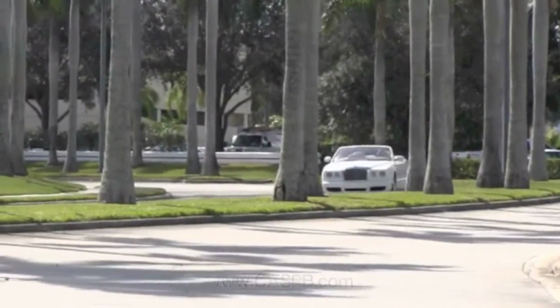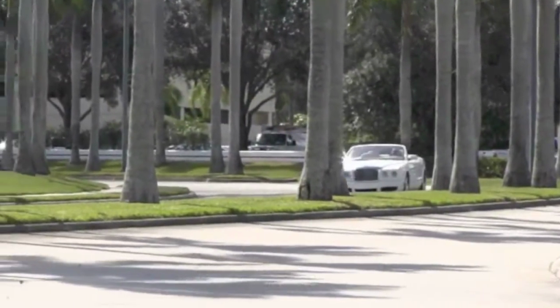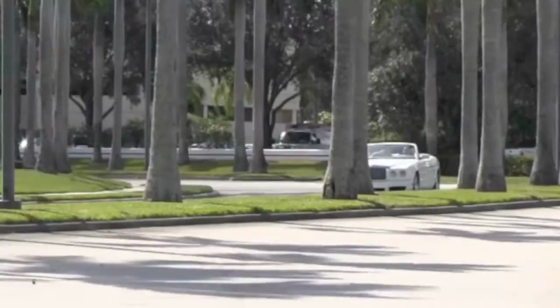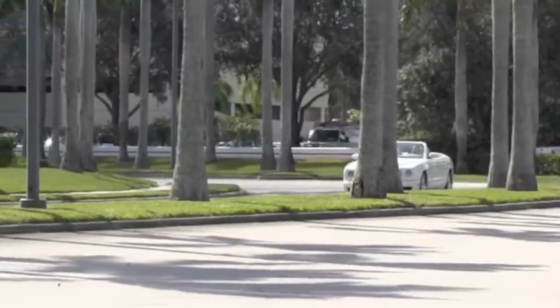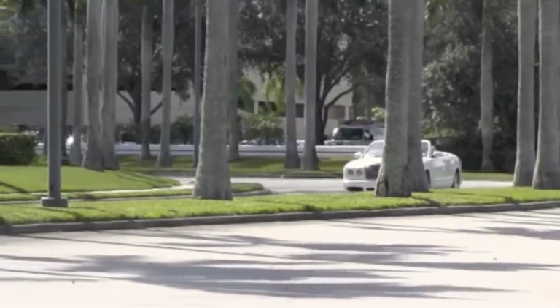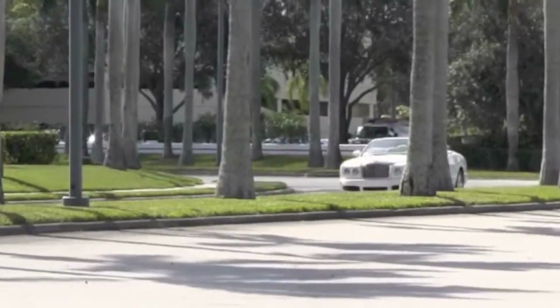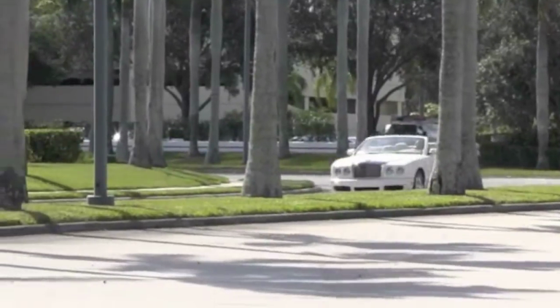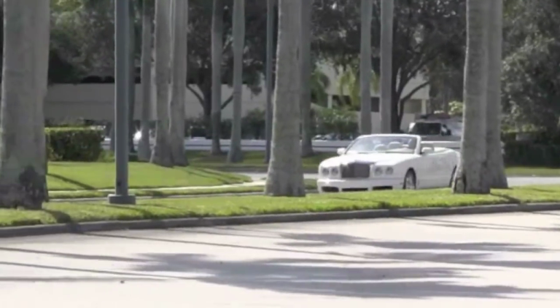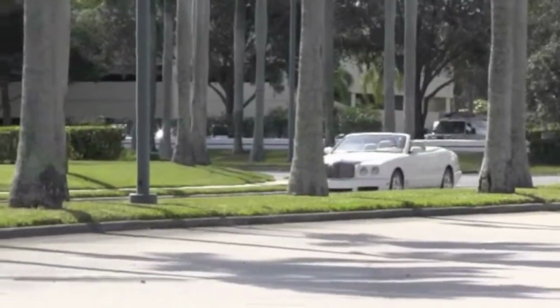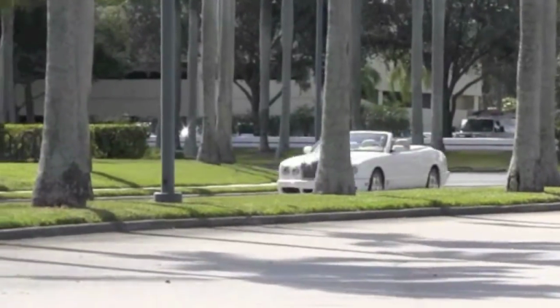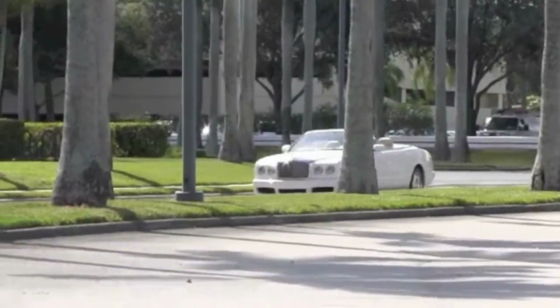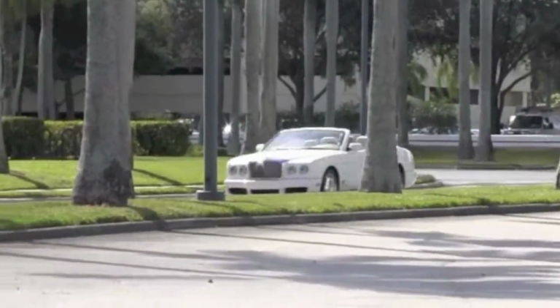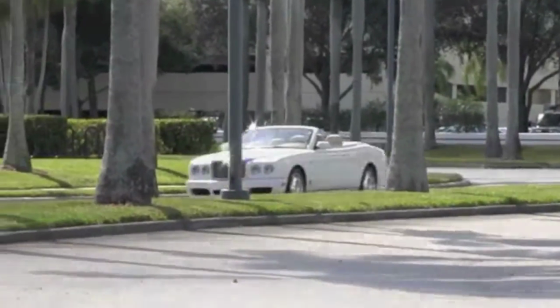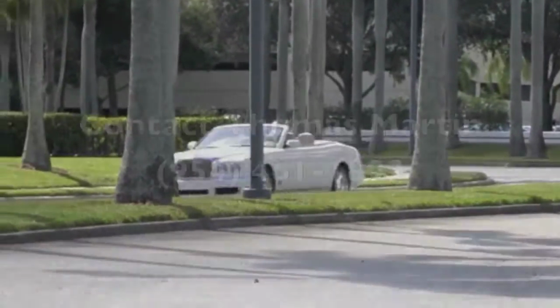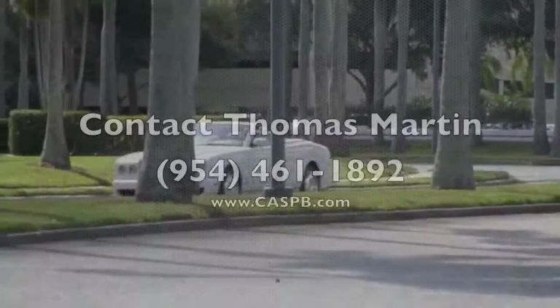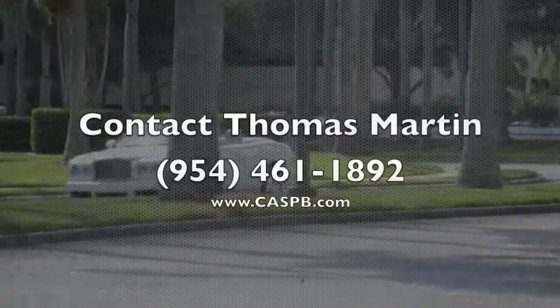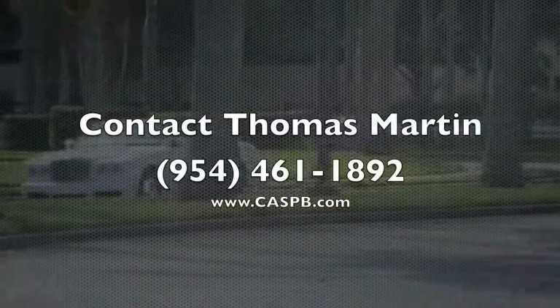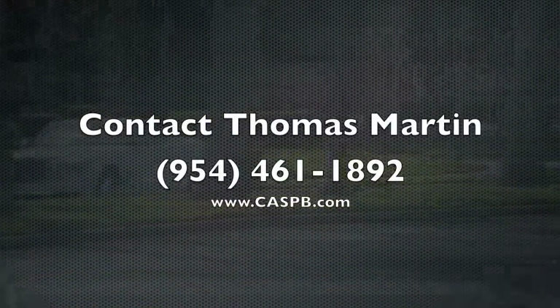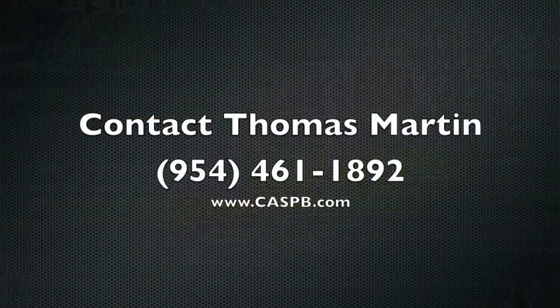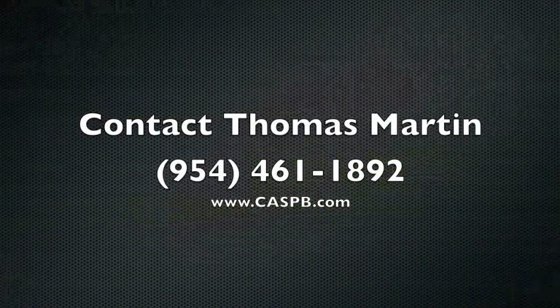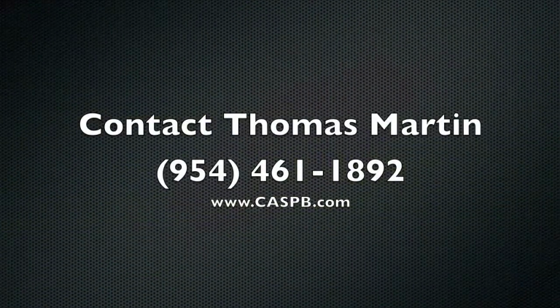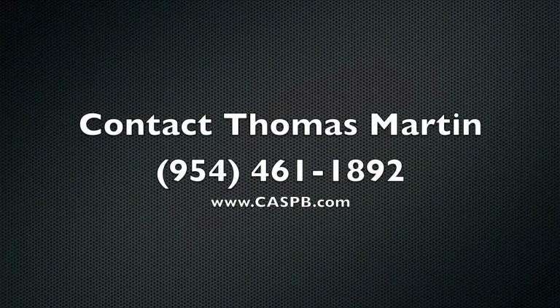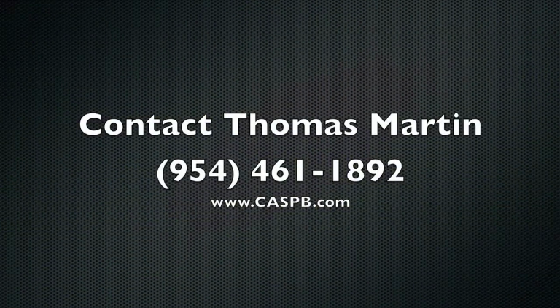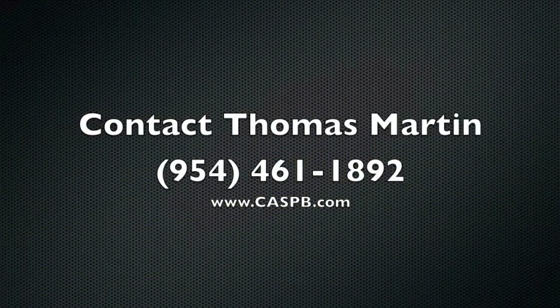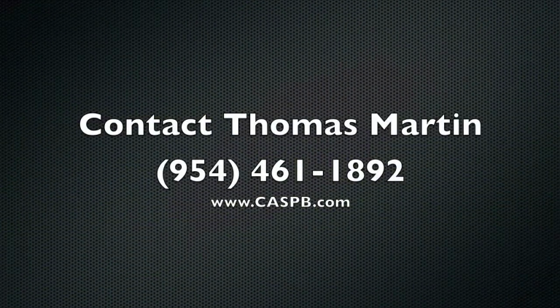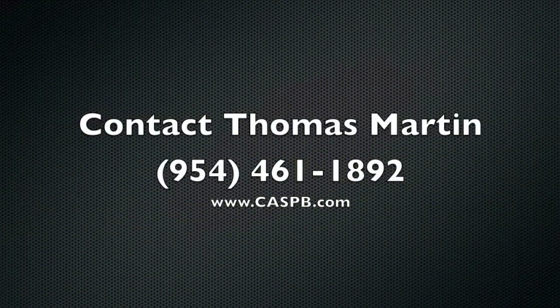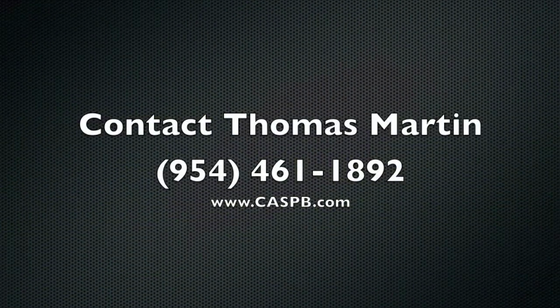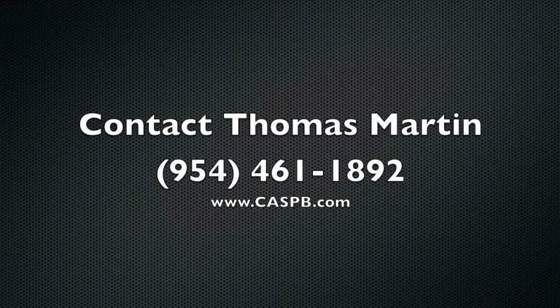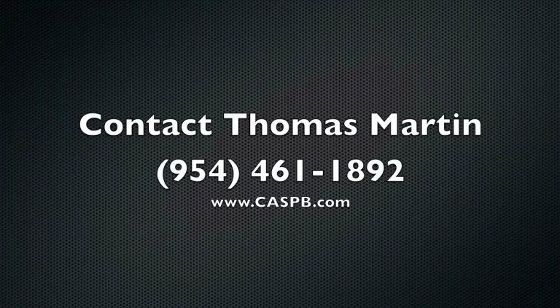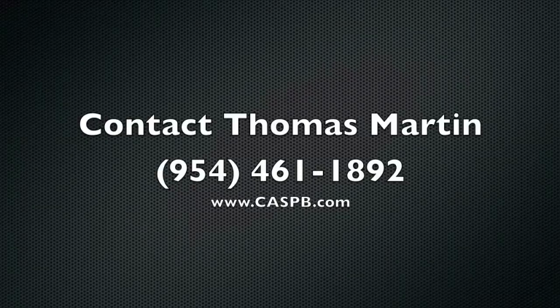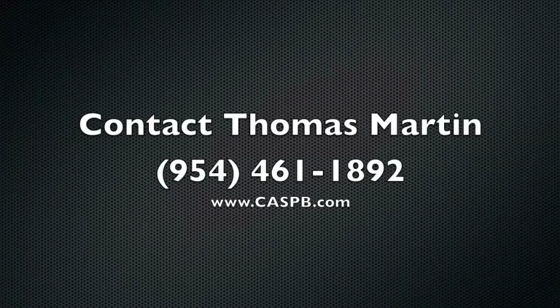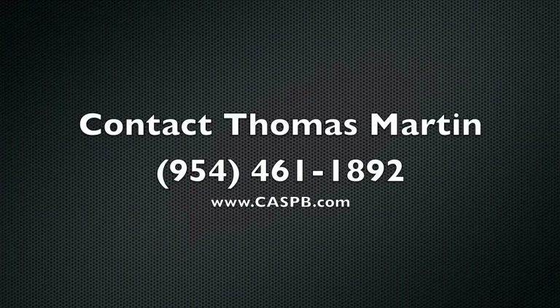For any and all questions, contact Thomas Martin at 954-461-1892.